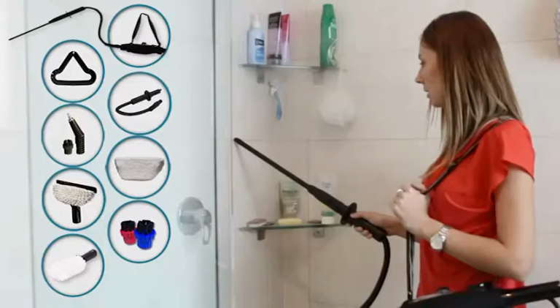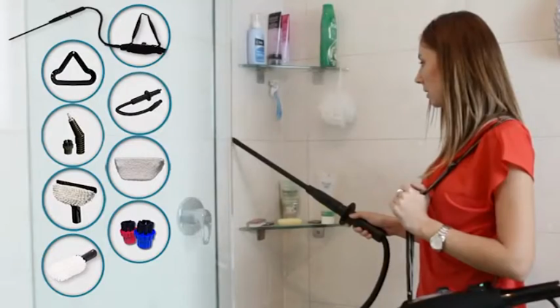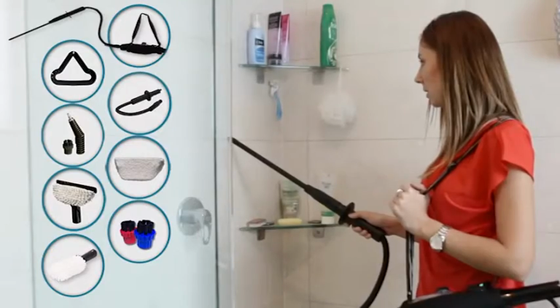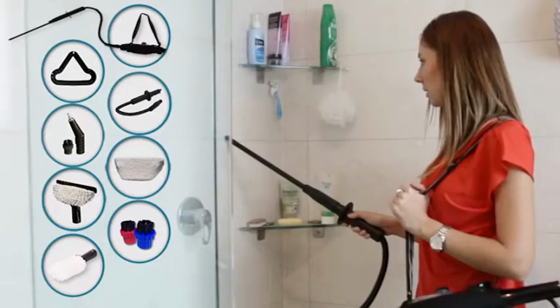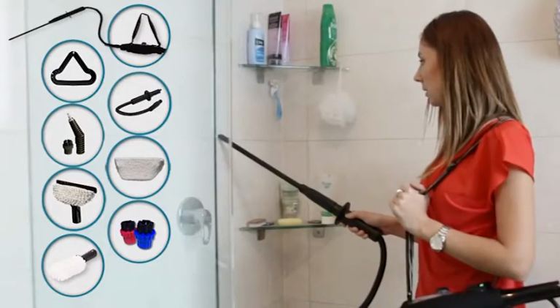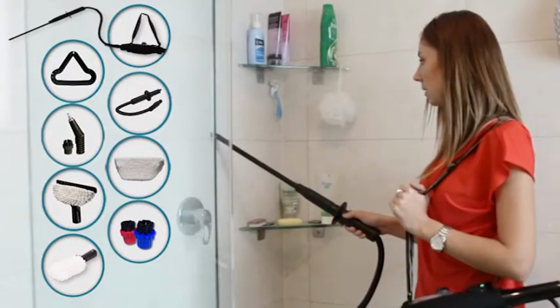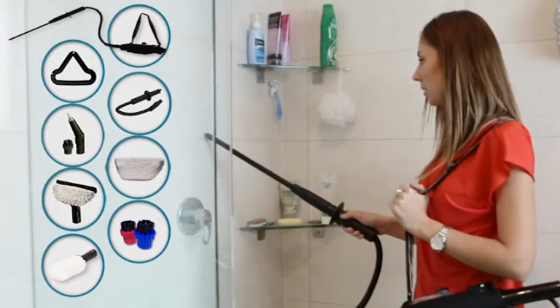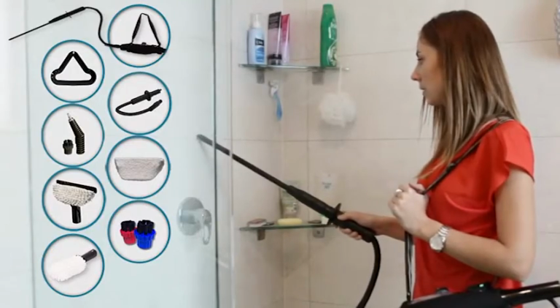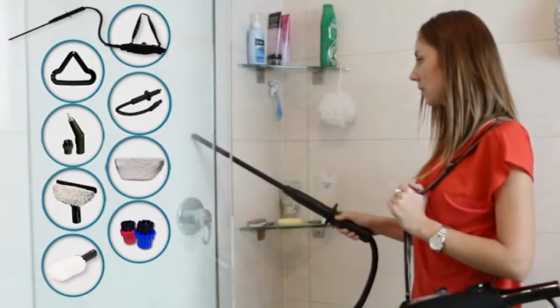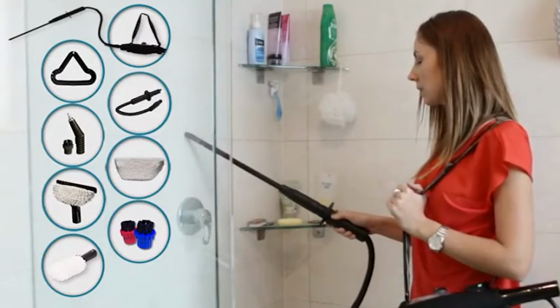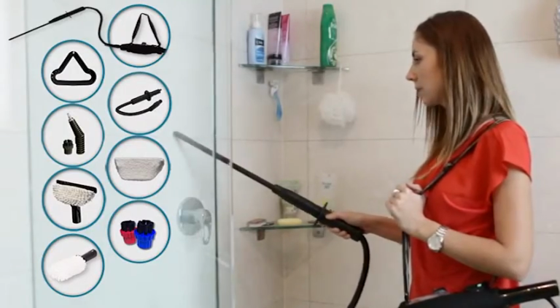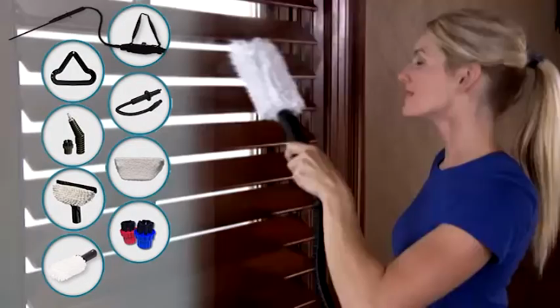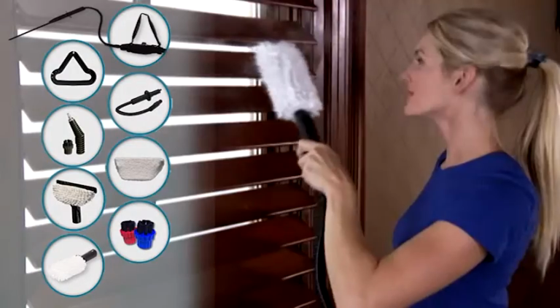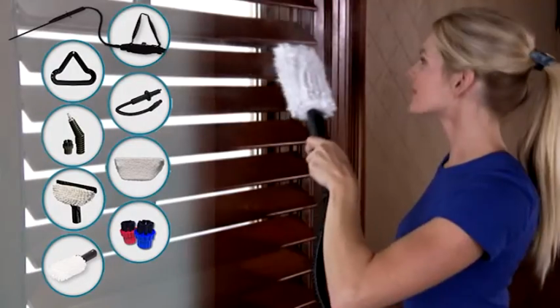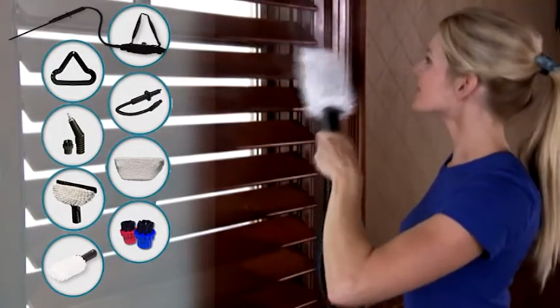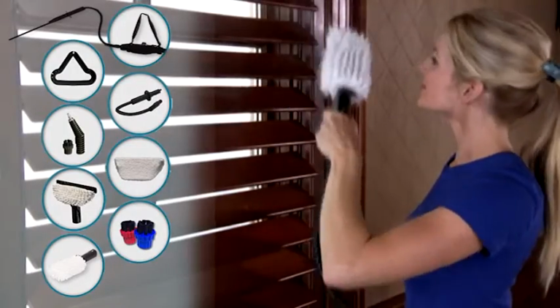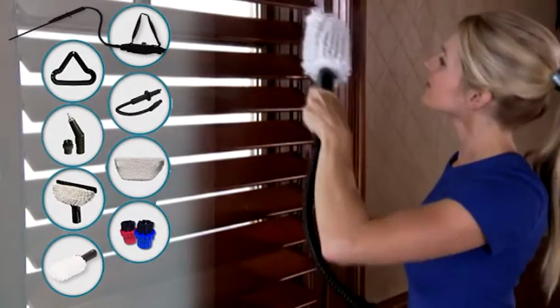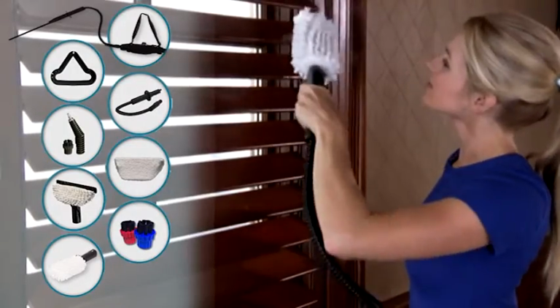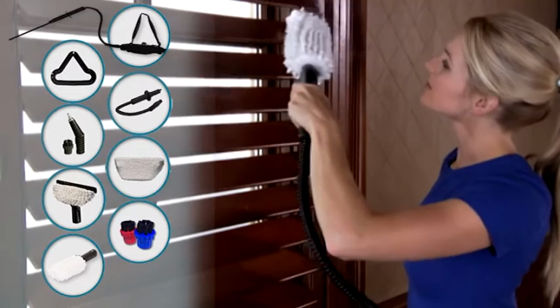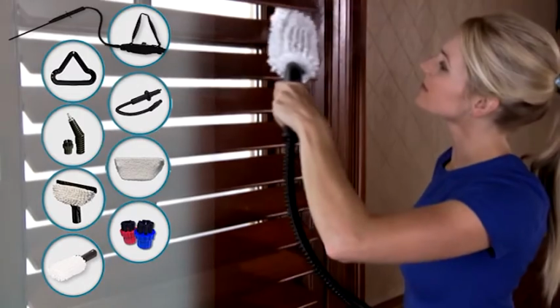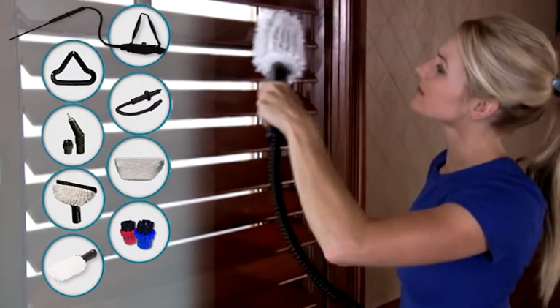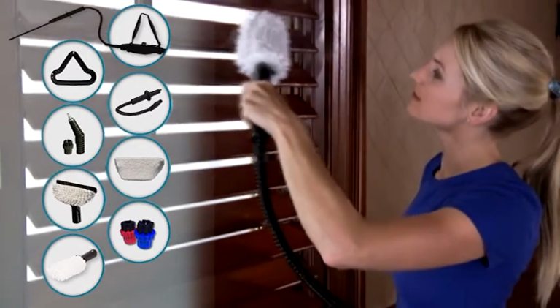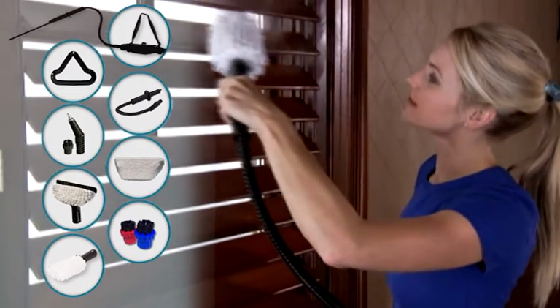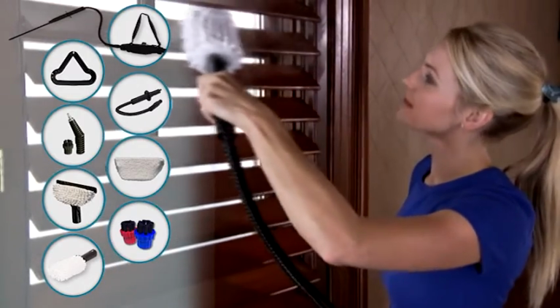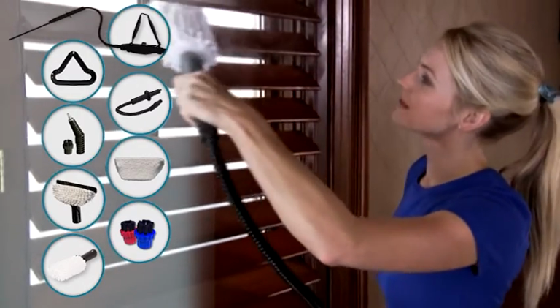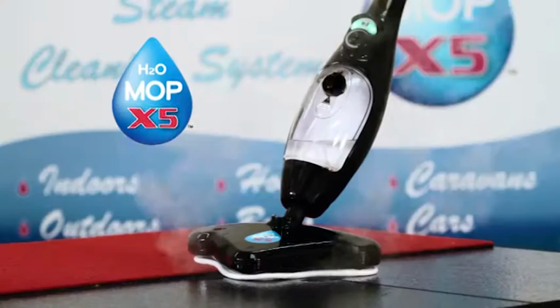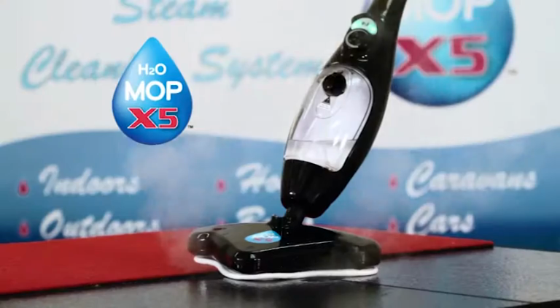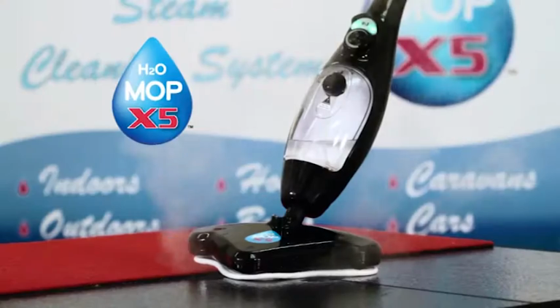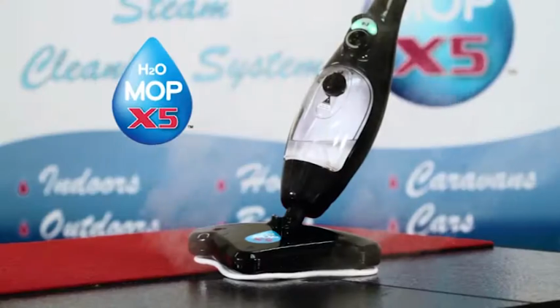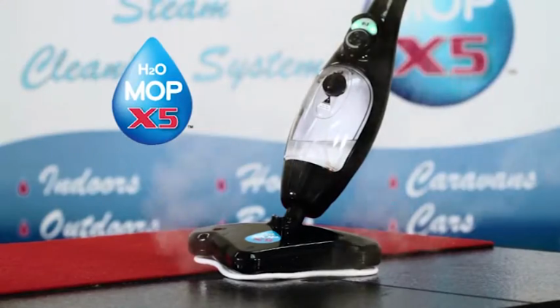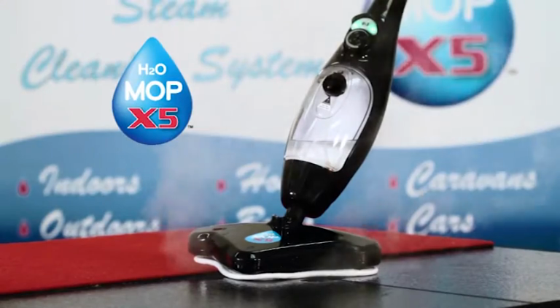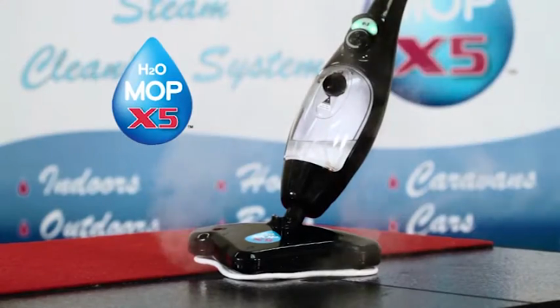You get all these attachments free to clean your home, top to bottom, inside and out.